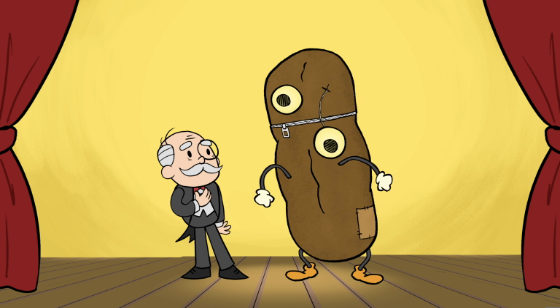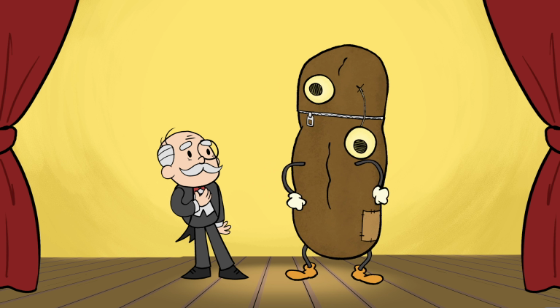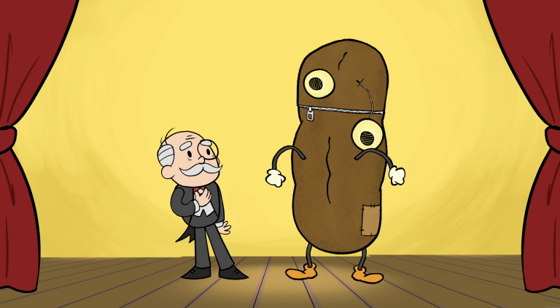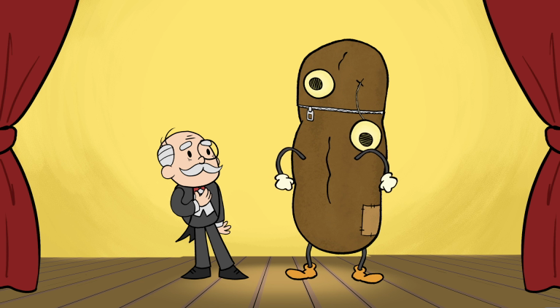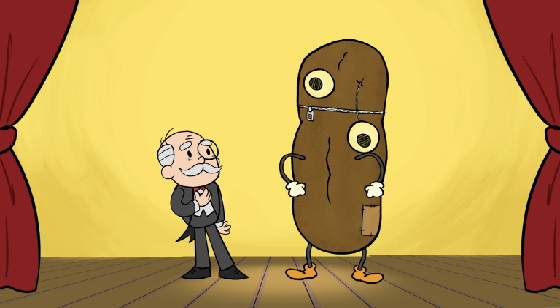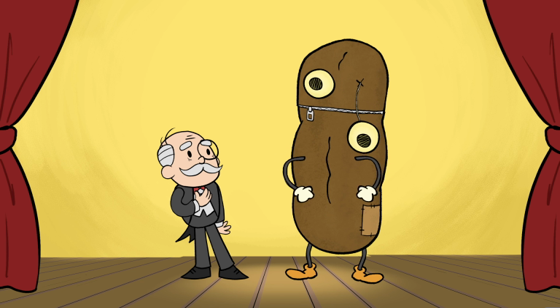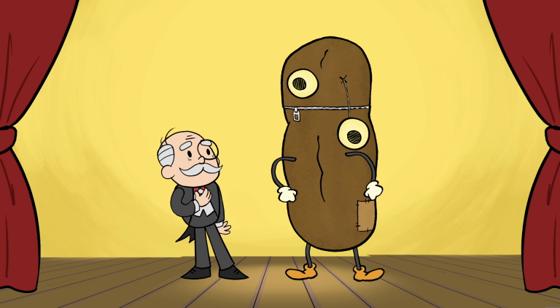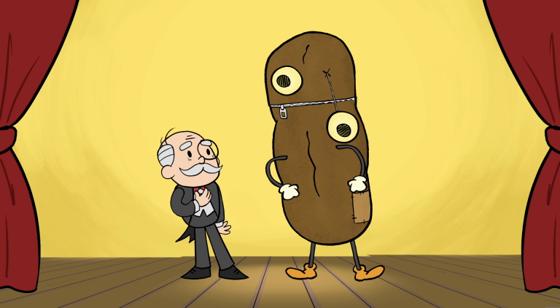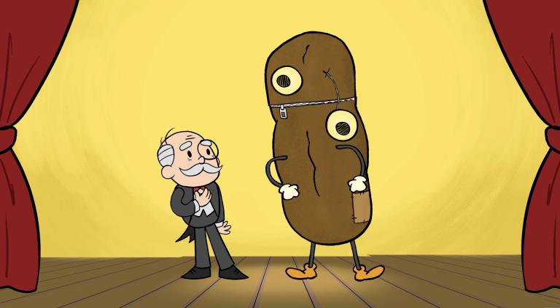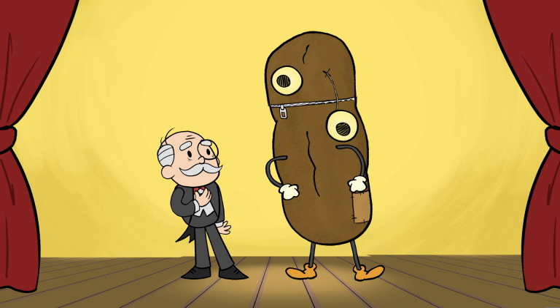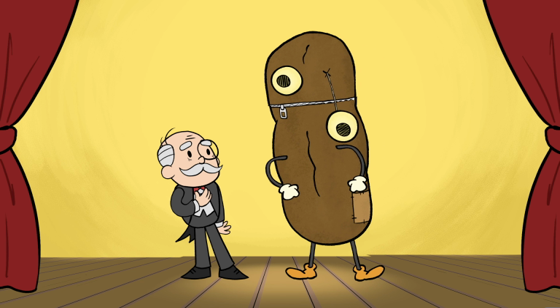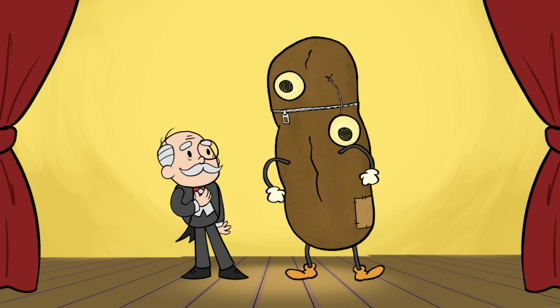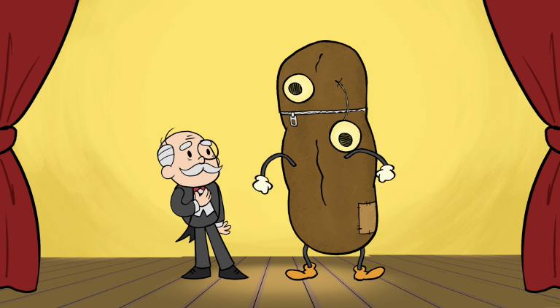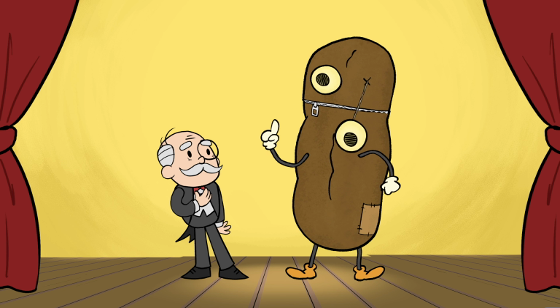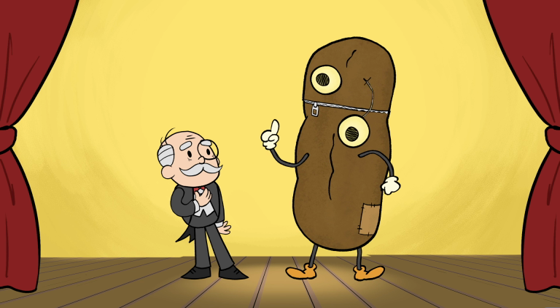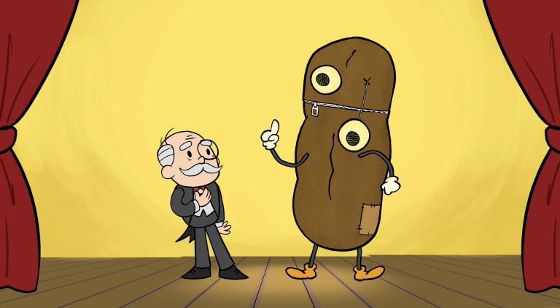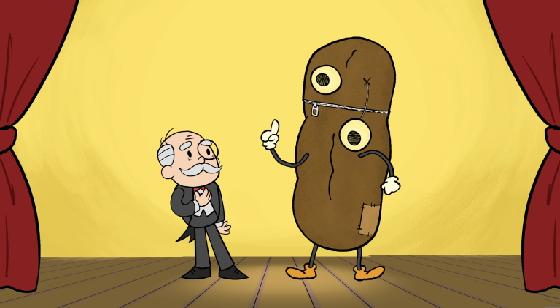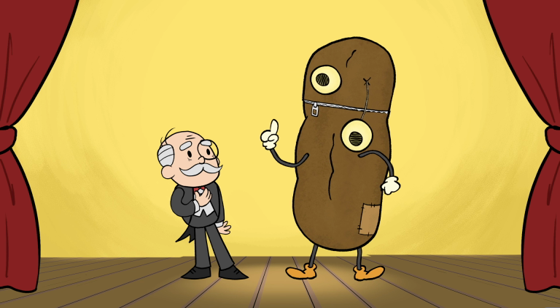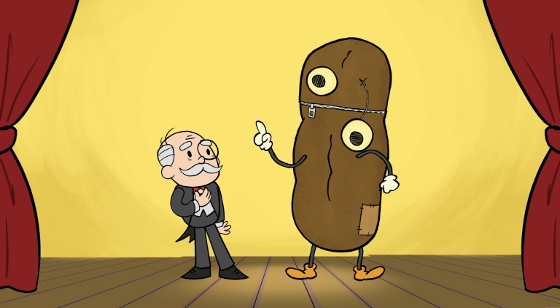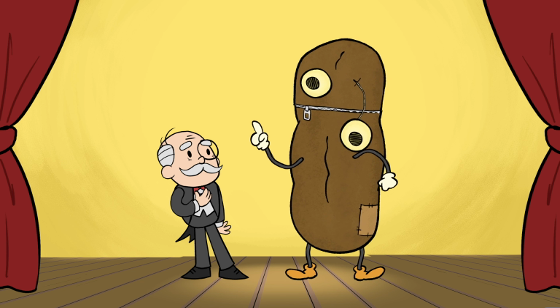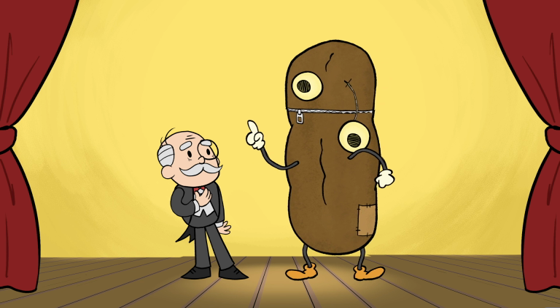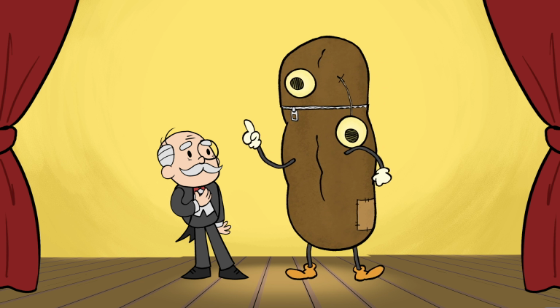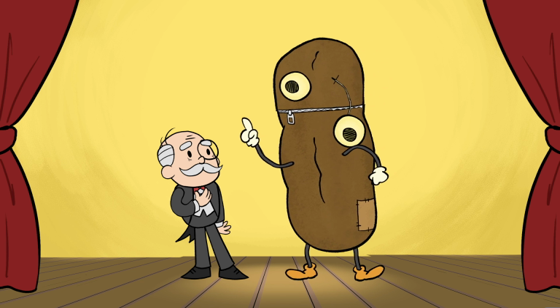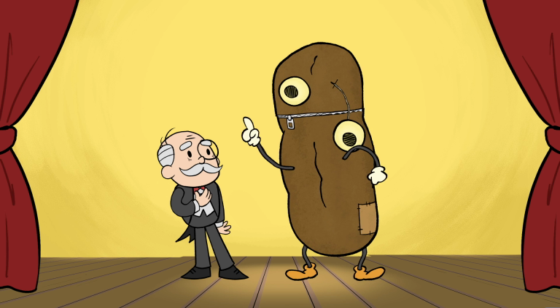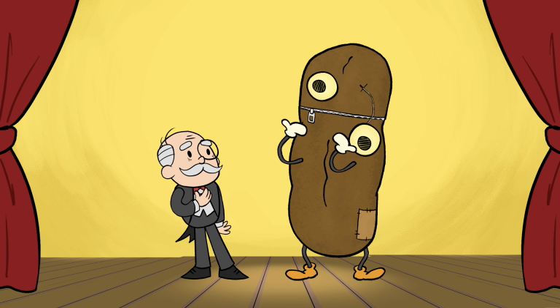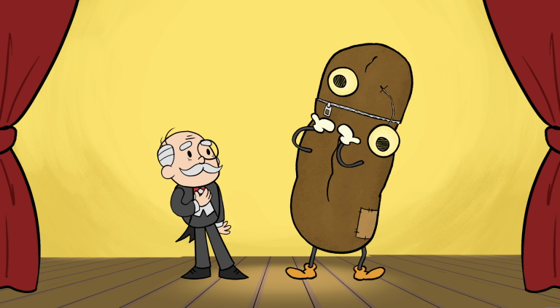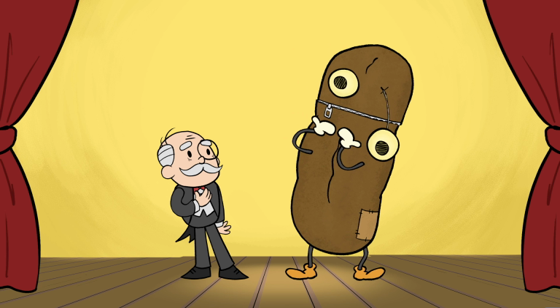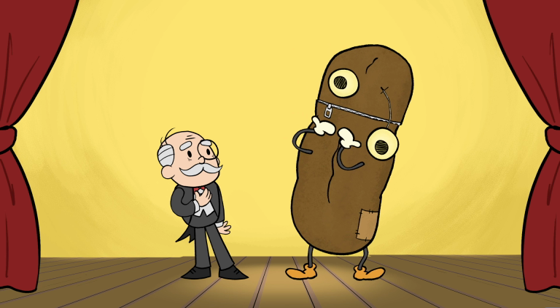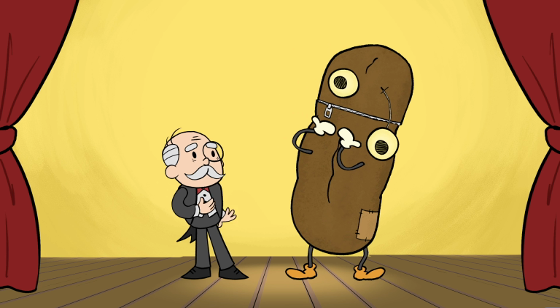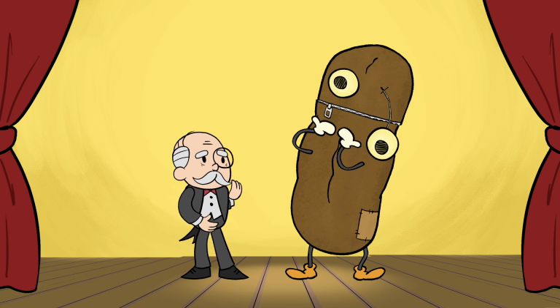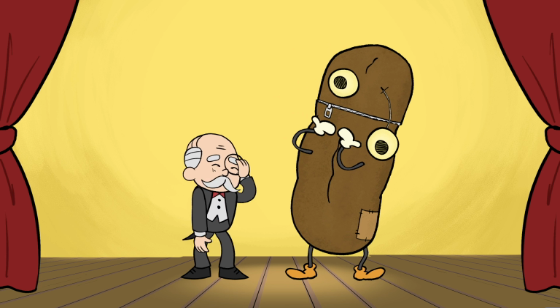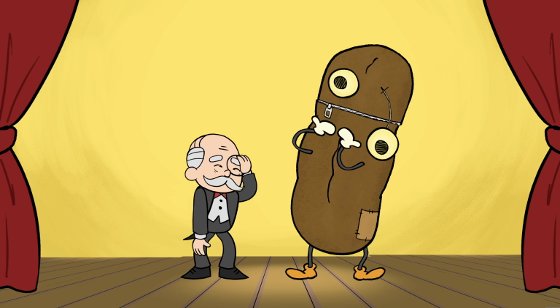And that can ruin the ride, not to mention make an expensive mess. Oh, Patrick.